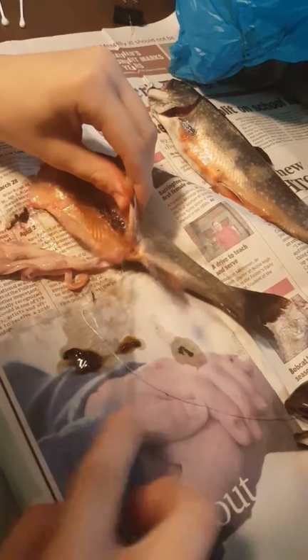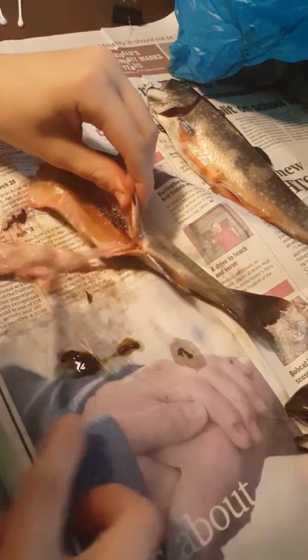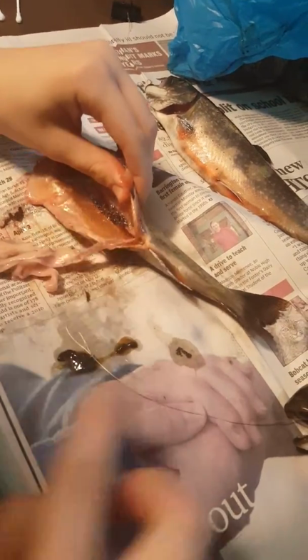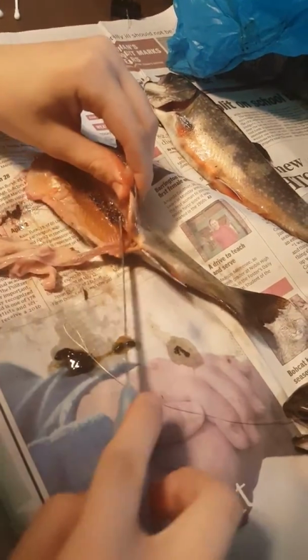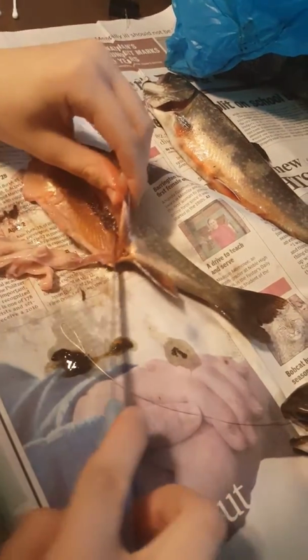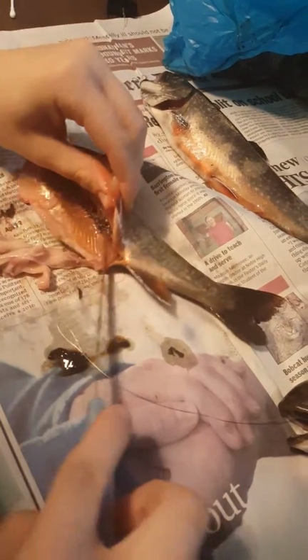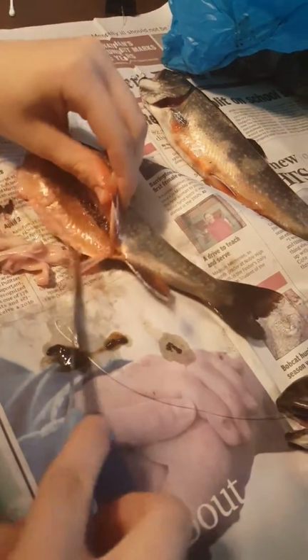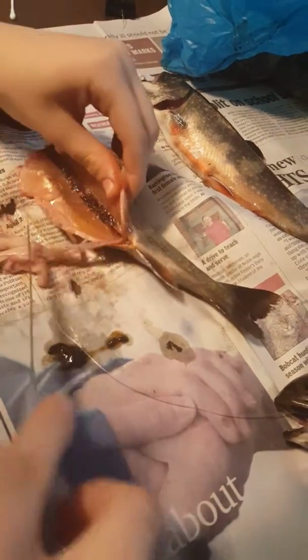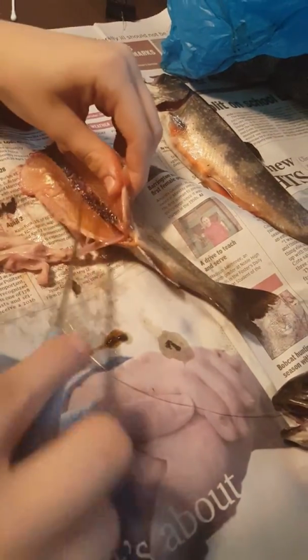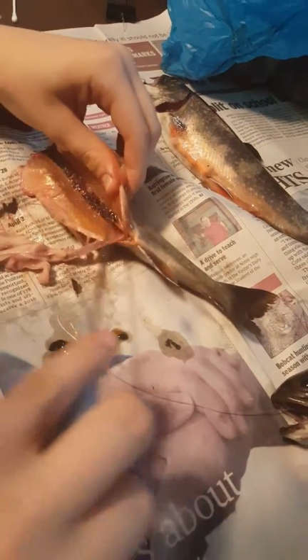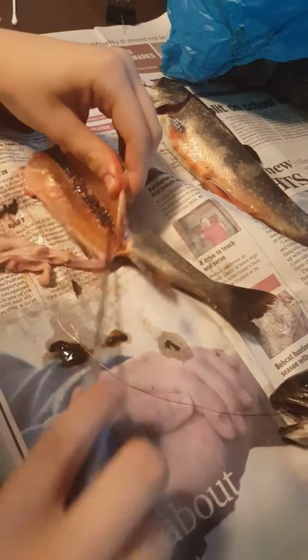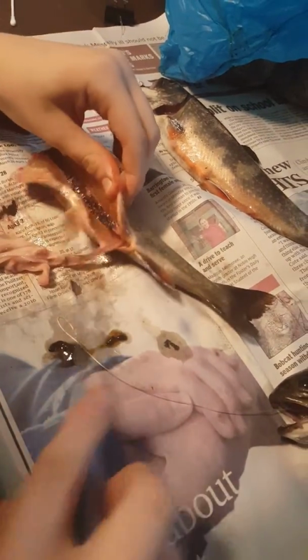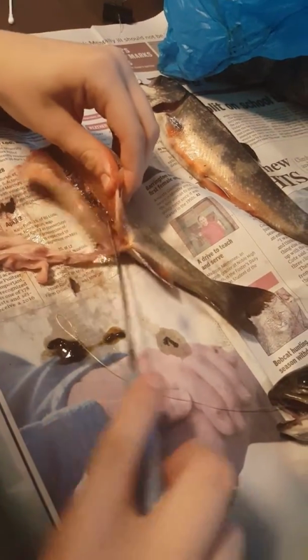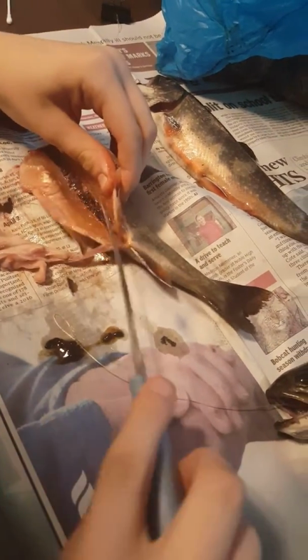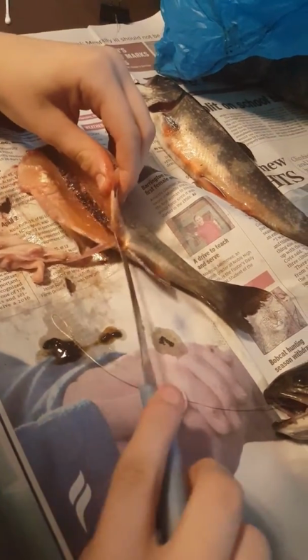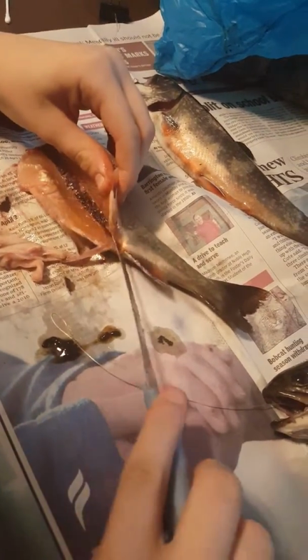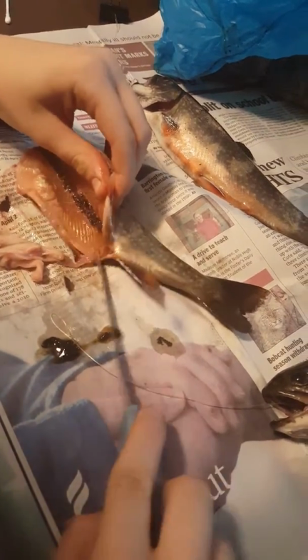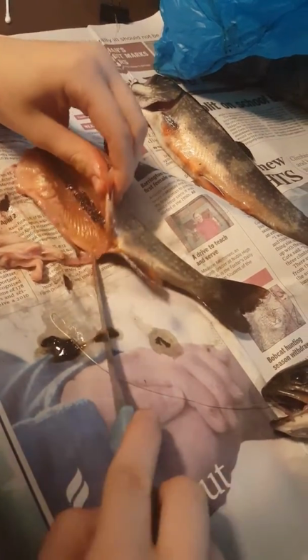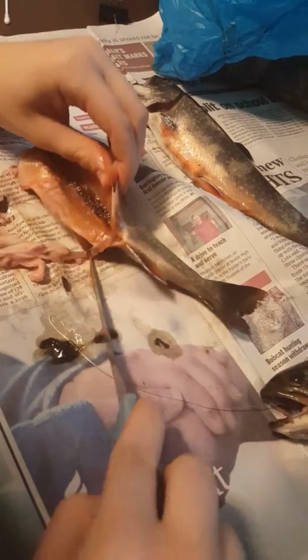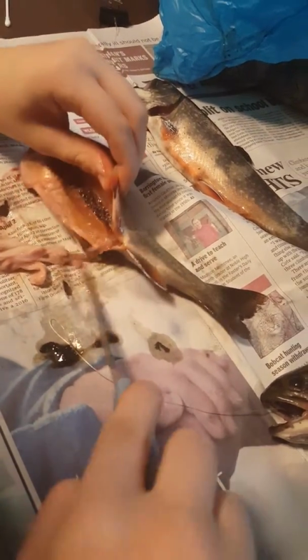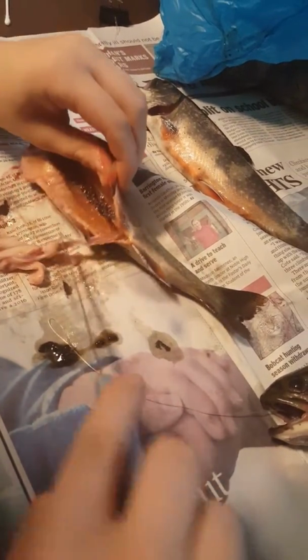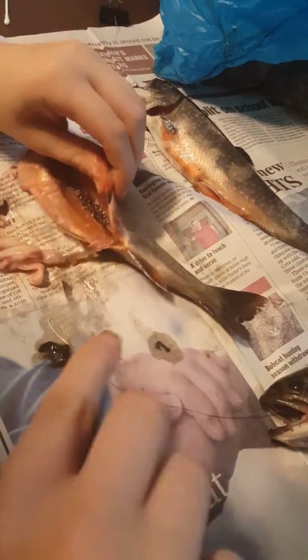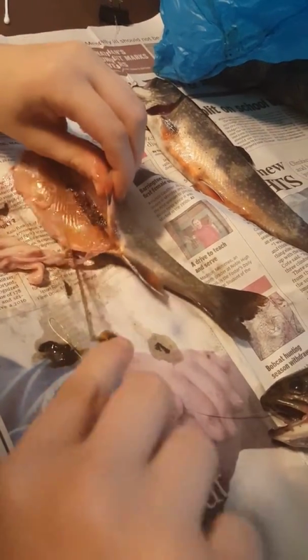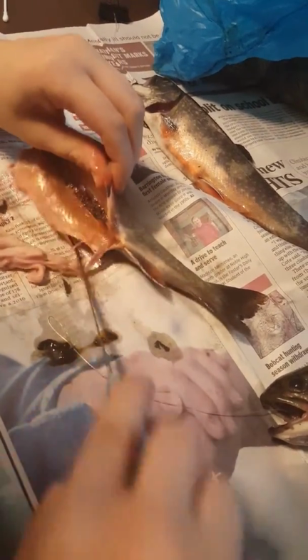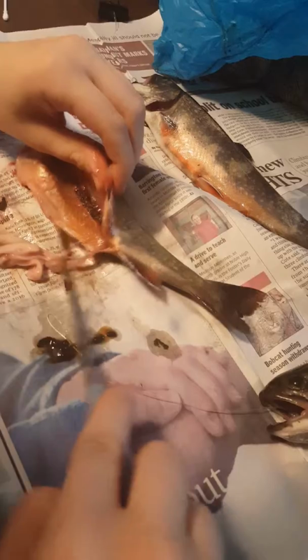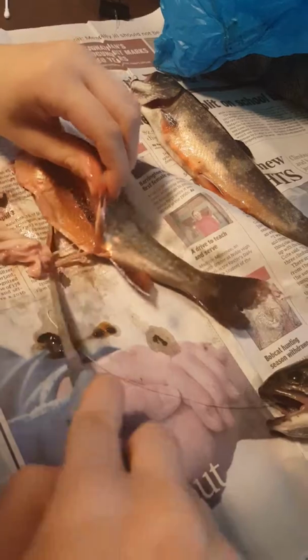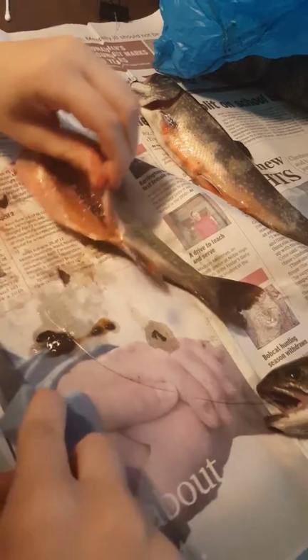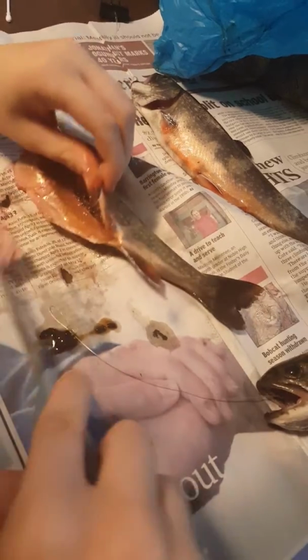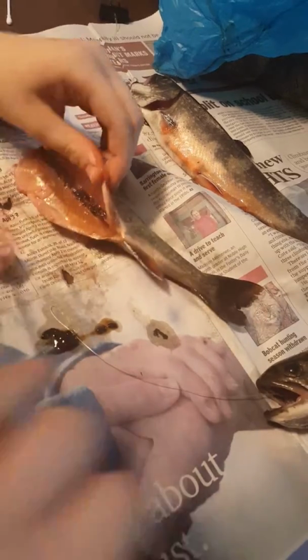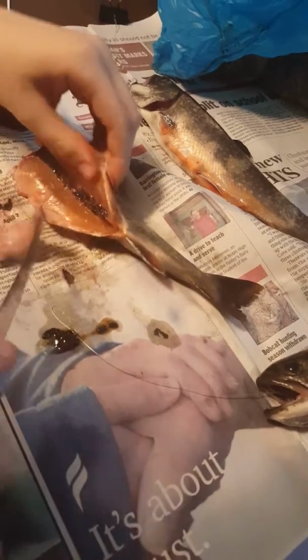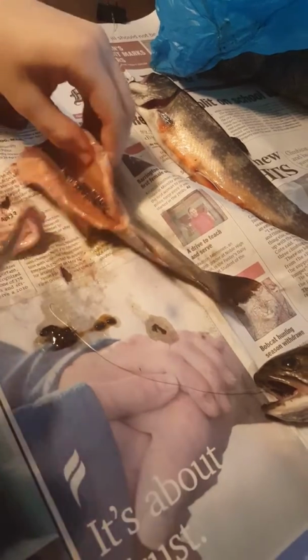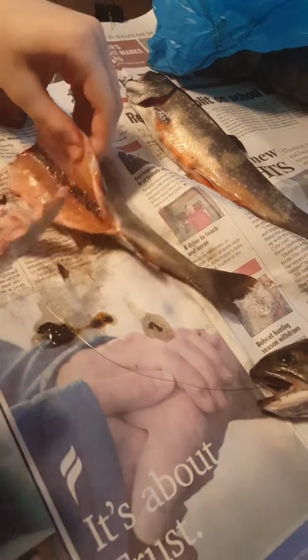Now she's scraping out the guts. I think I got everything out, even the black stuff. There we go.